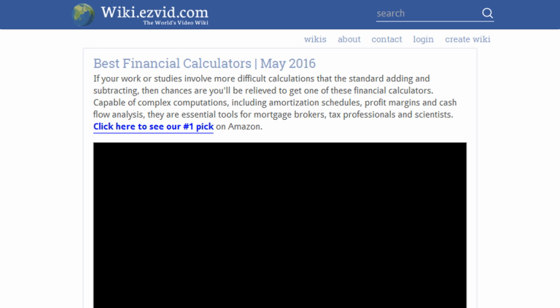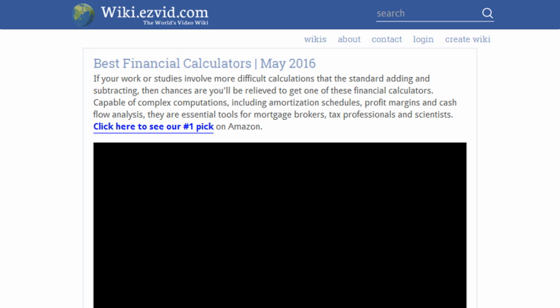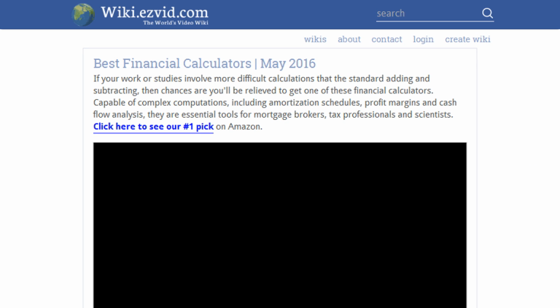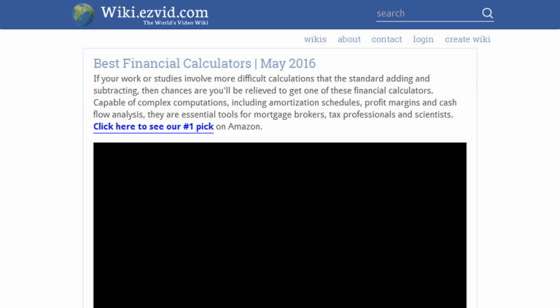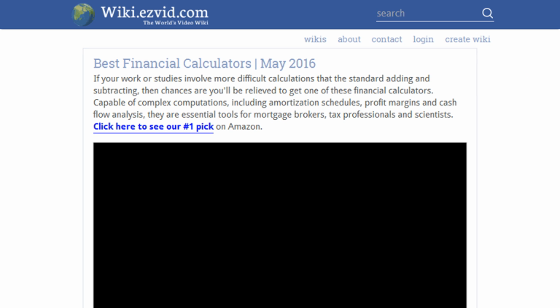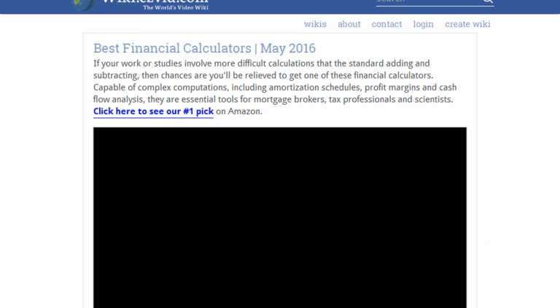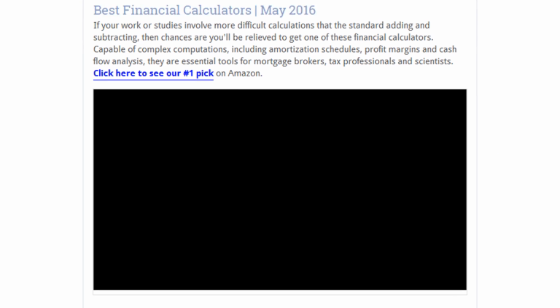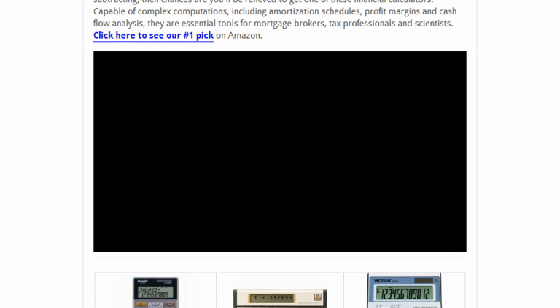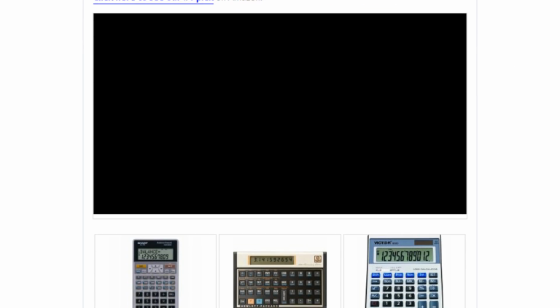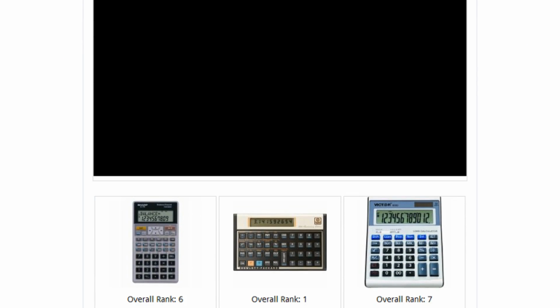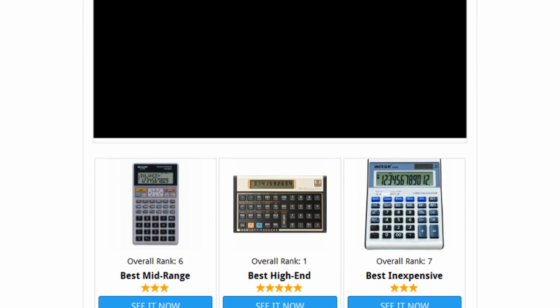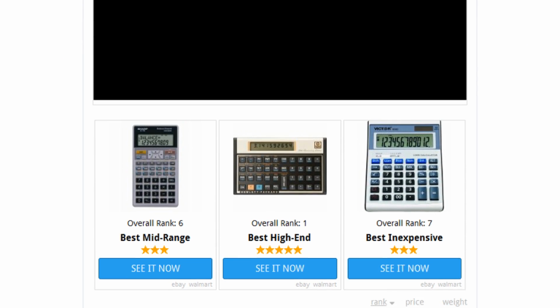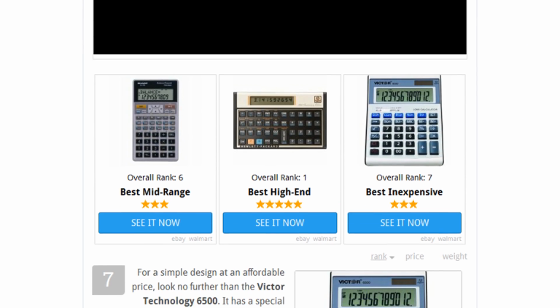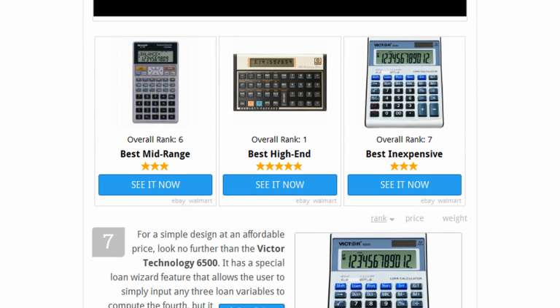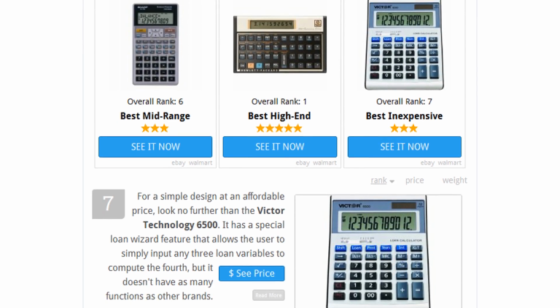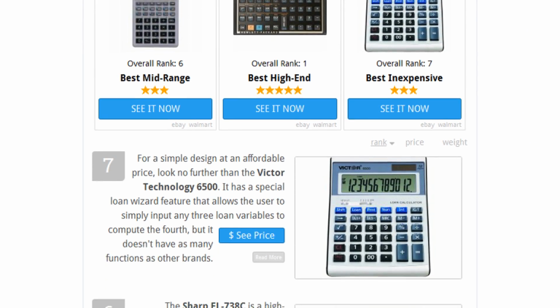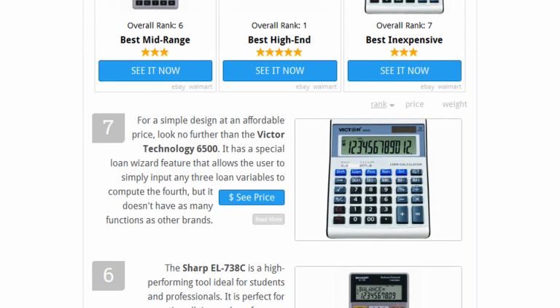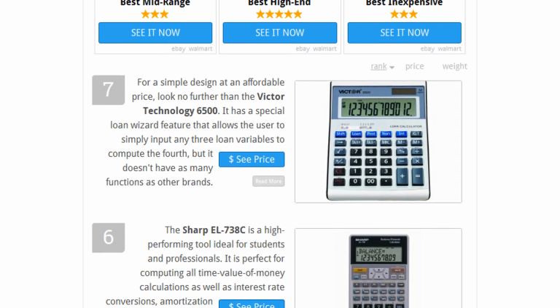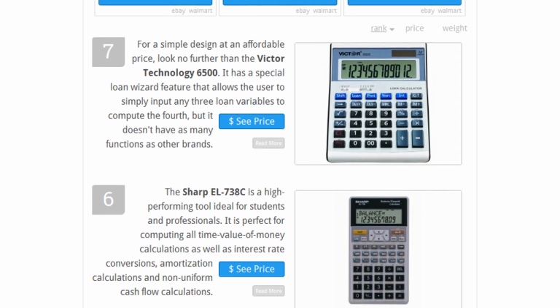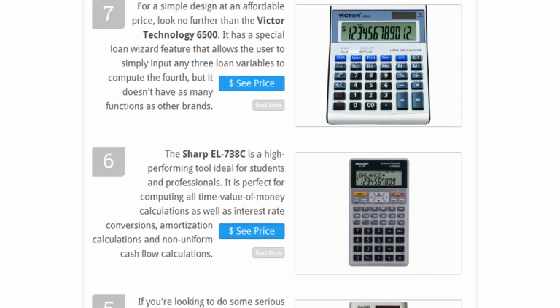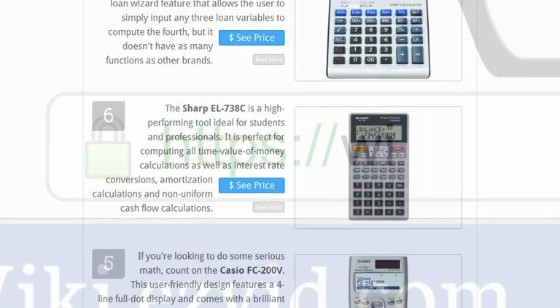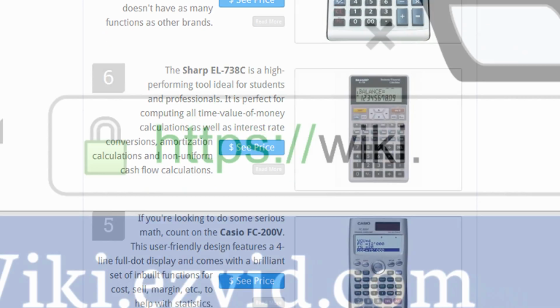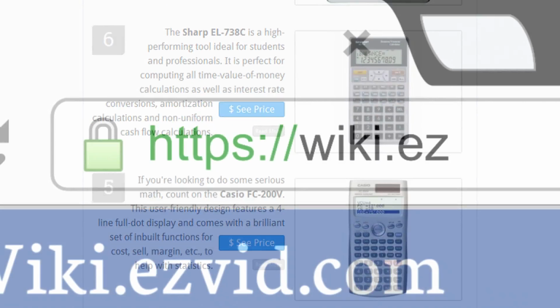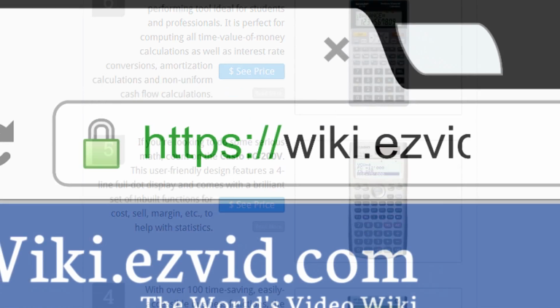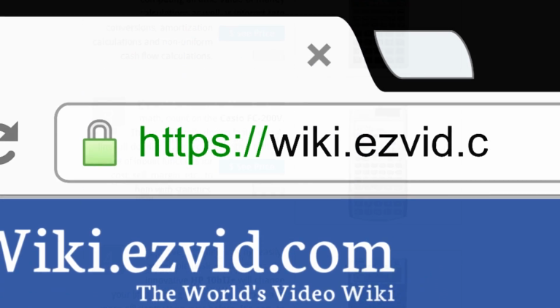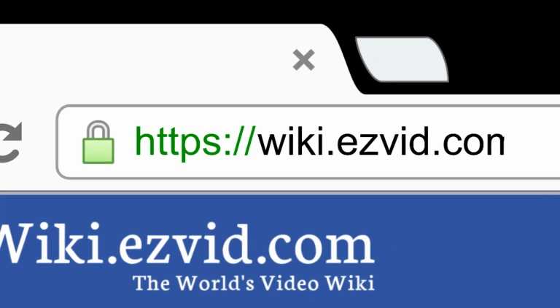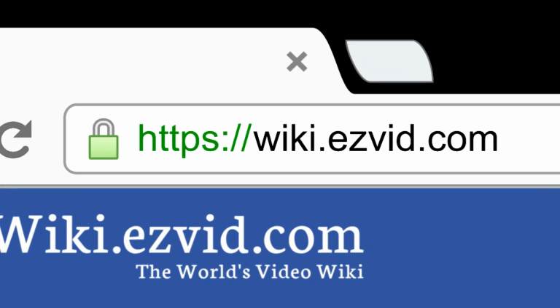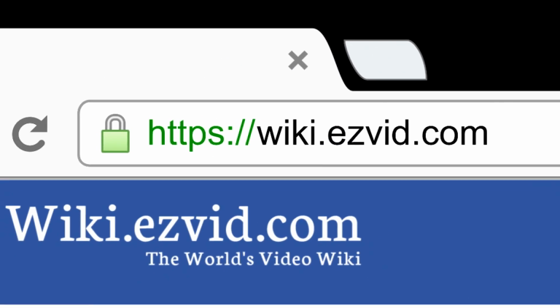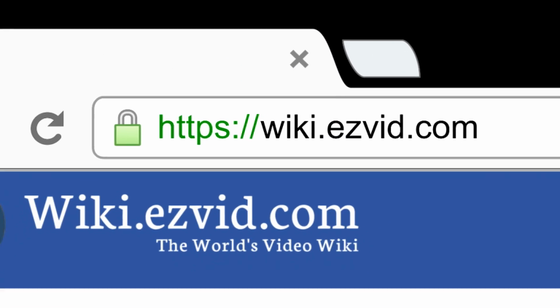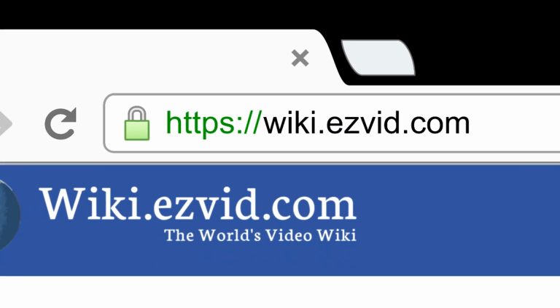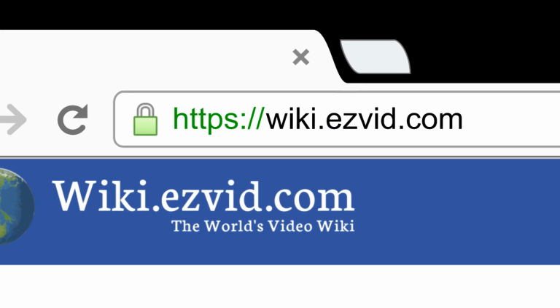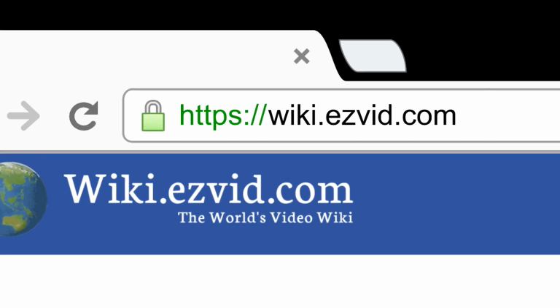To see all this stuff, go to wiki.easyvid.com and search for financial calculators, or click beneath this video.